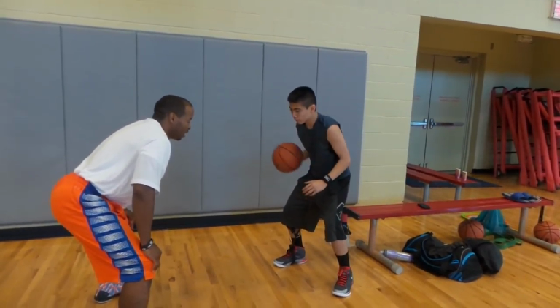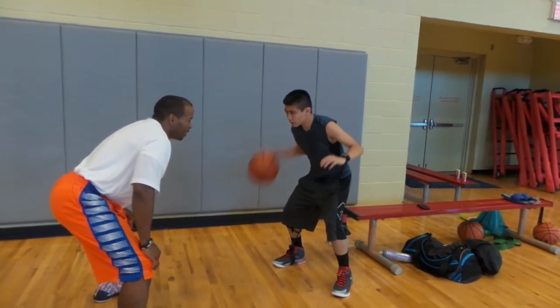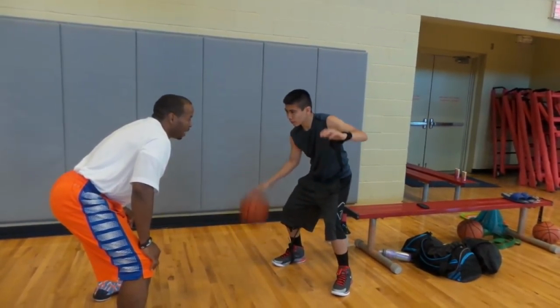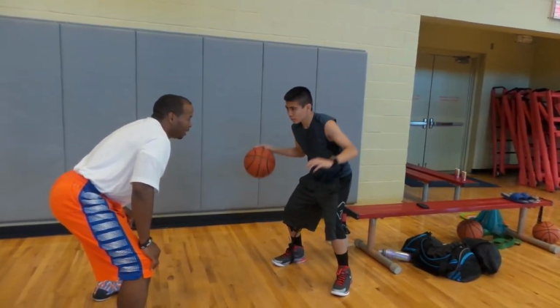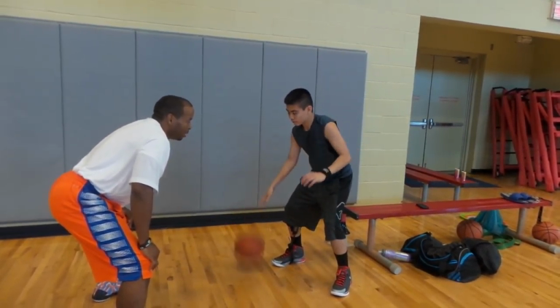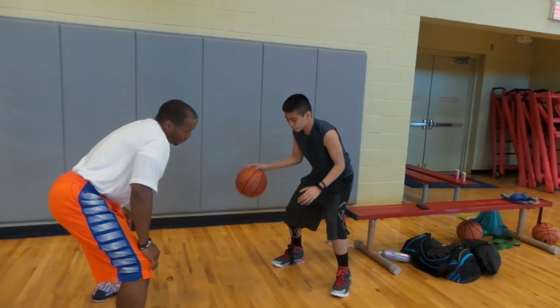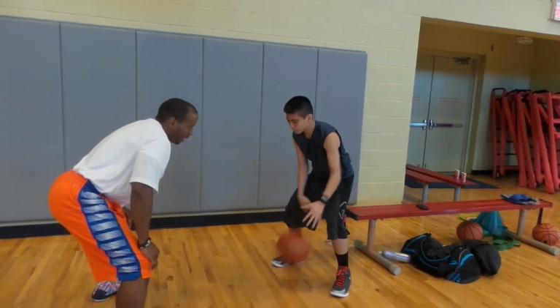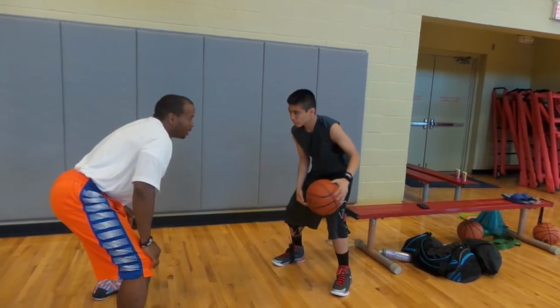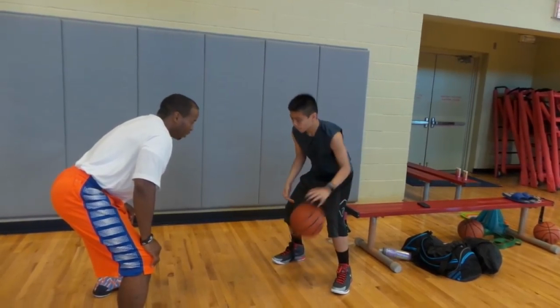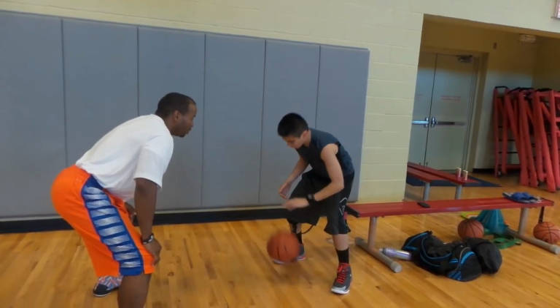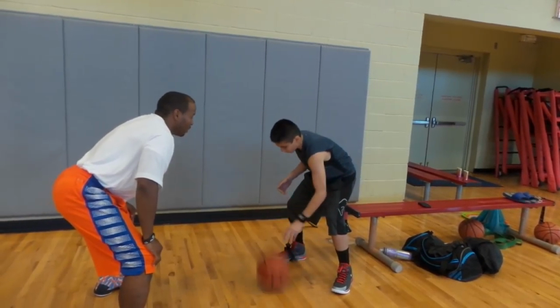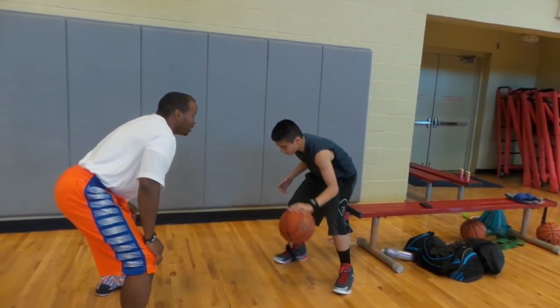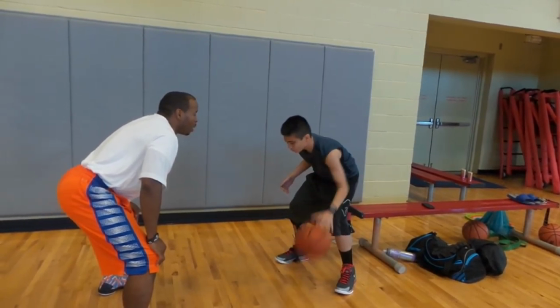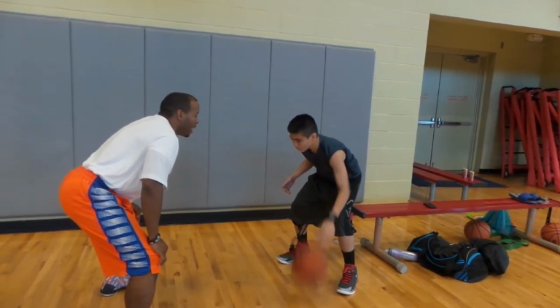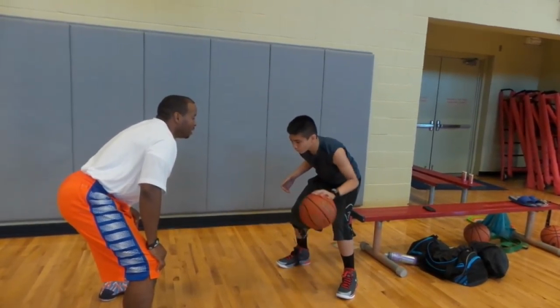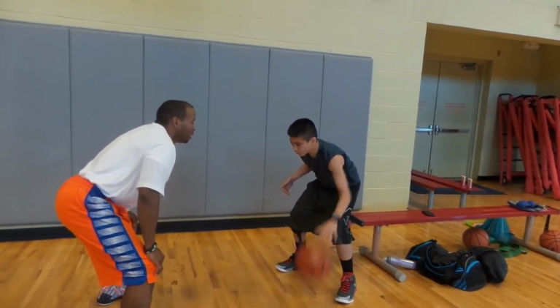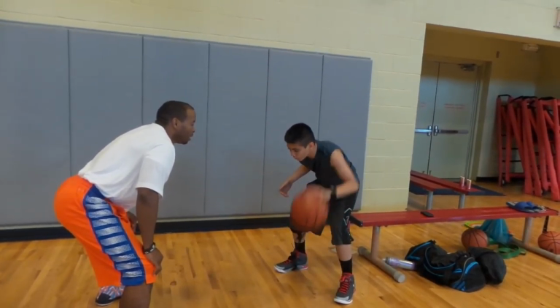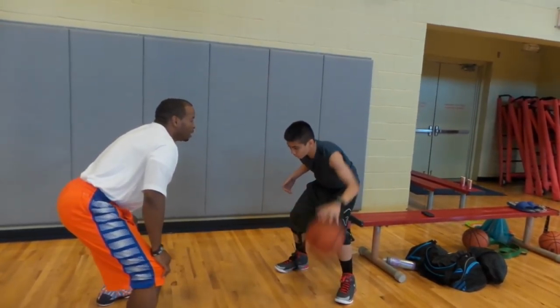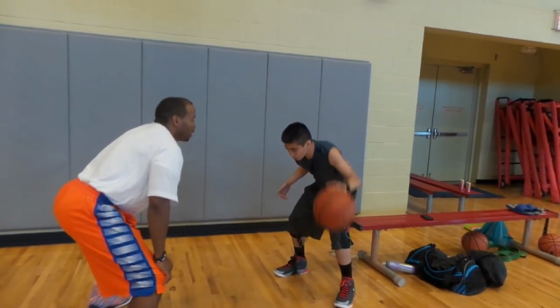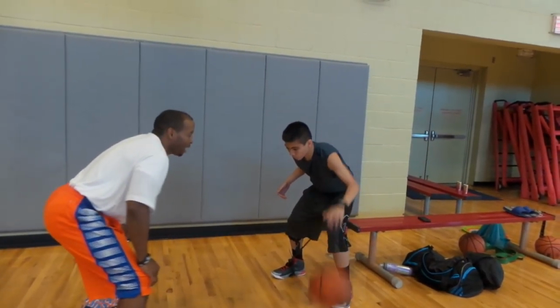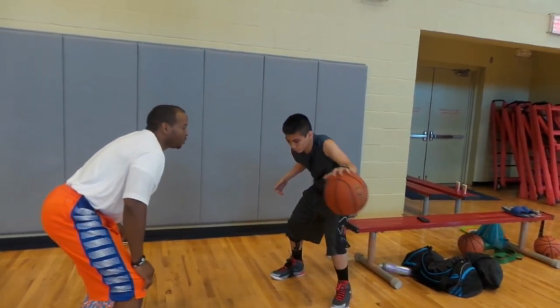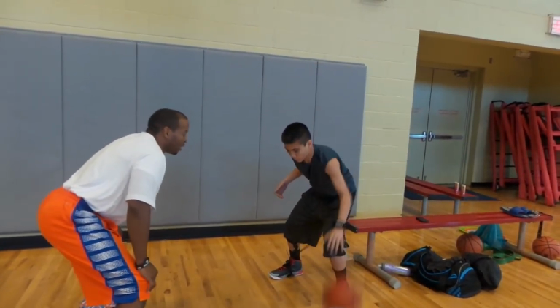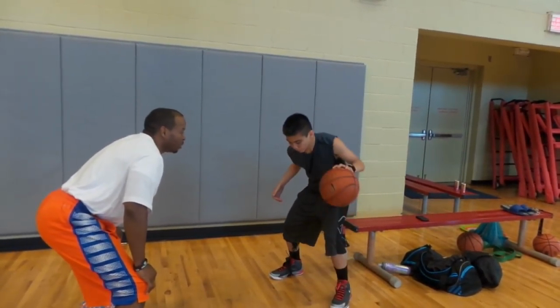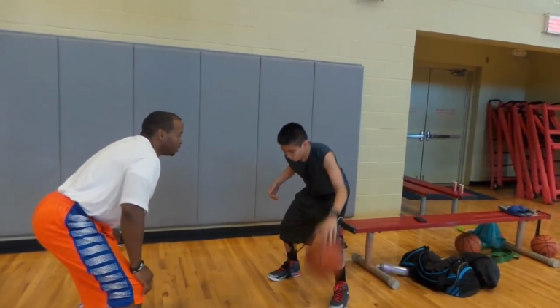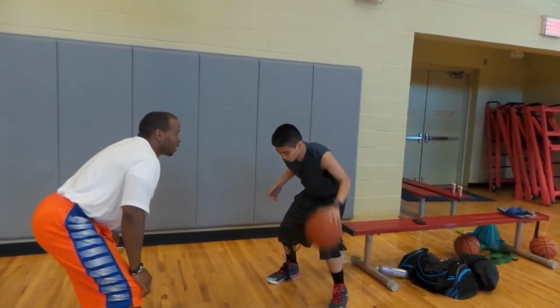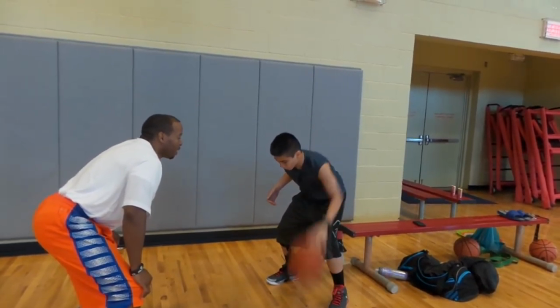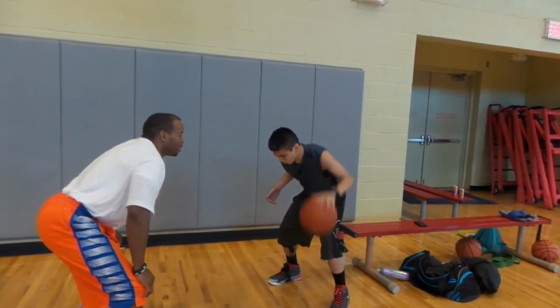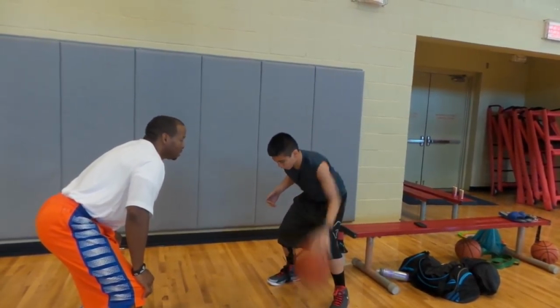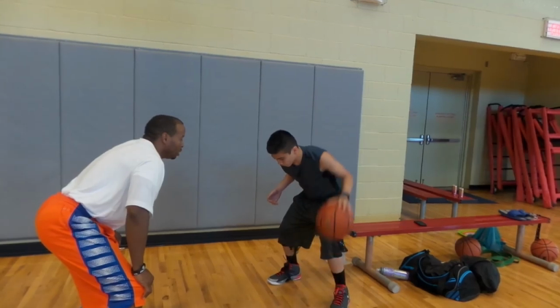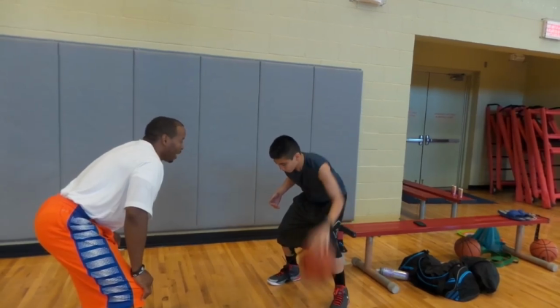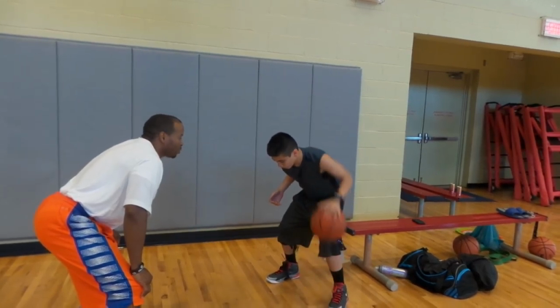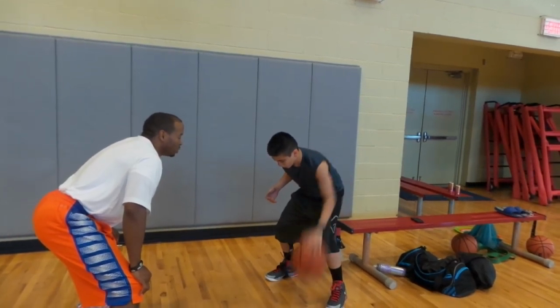Take it over there with that hand. Dribbling — we're pounding the ball, pounding. High dribbling, high dribbling, good.